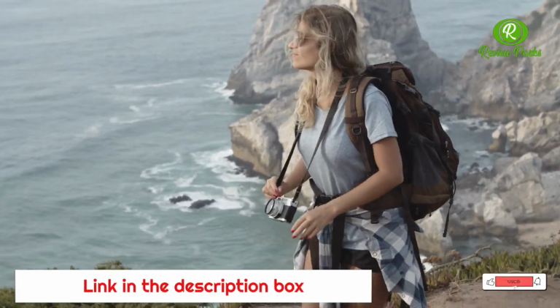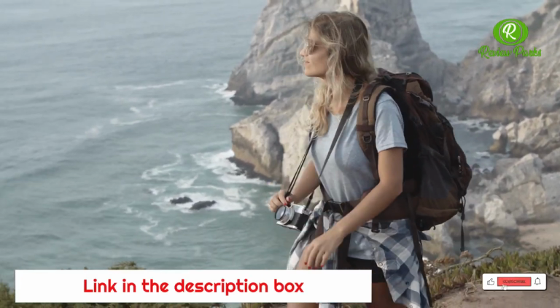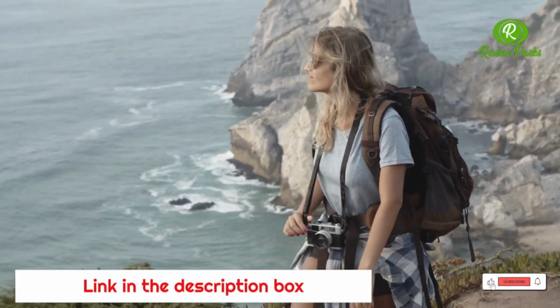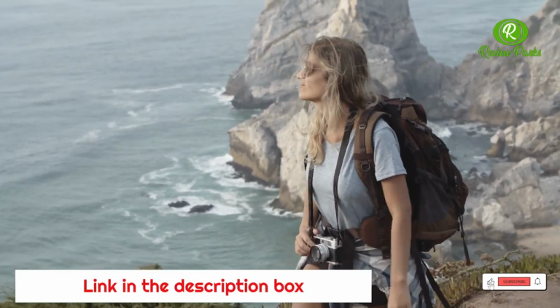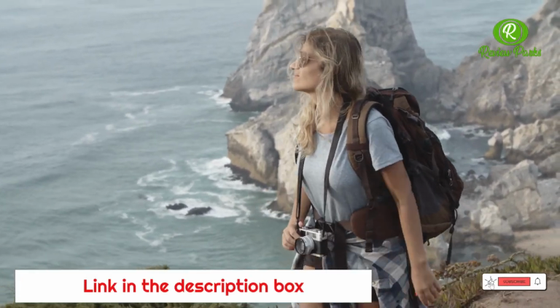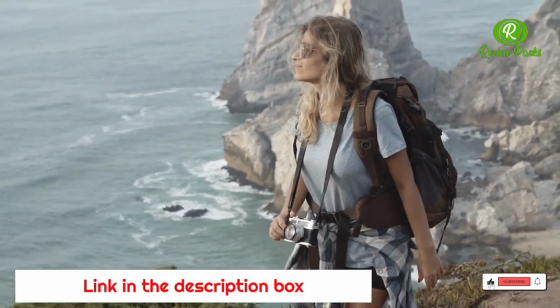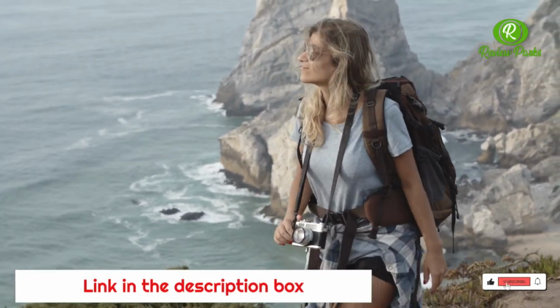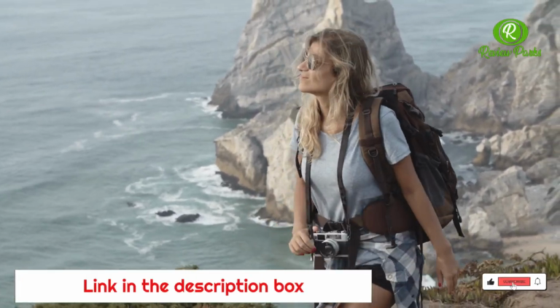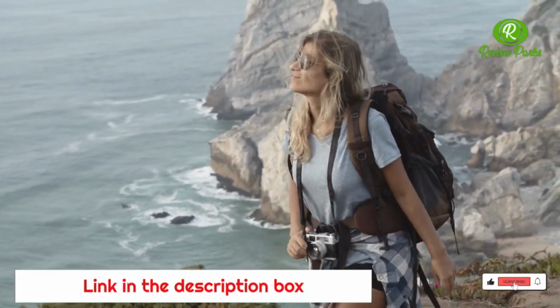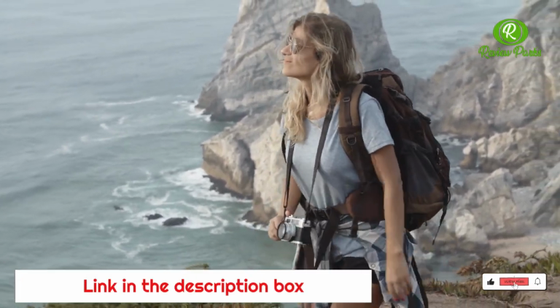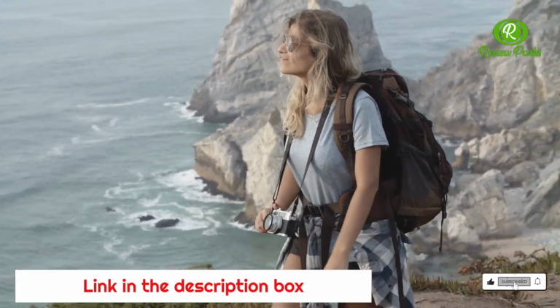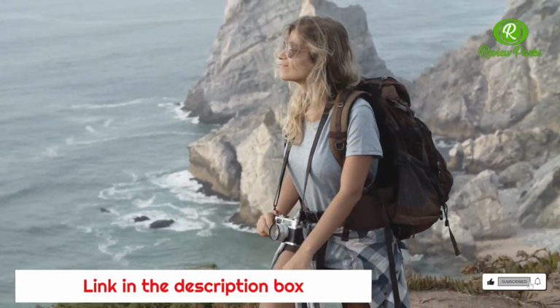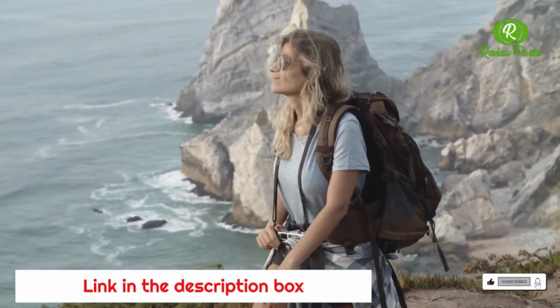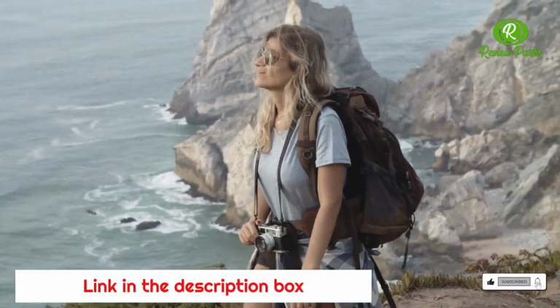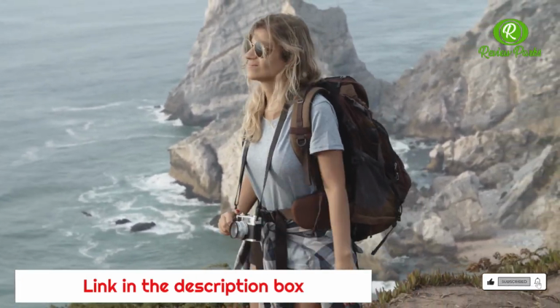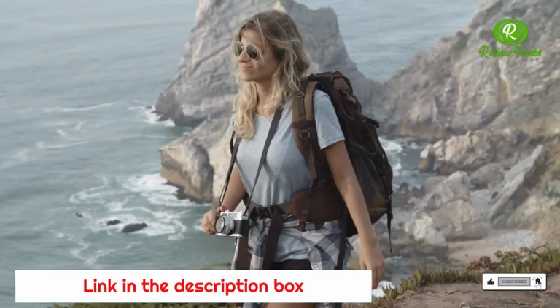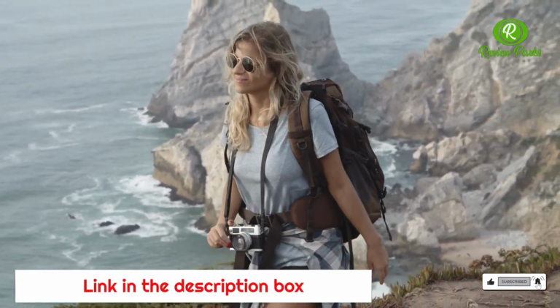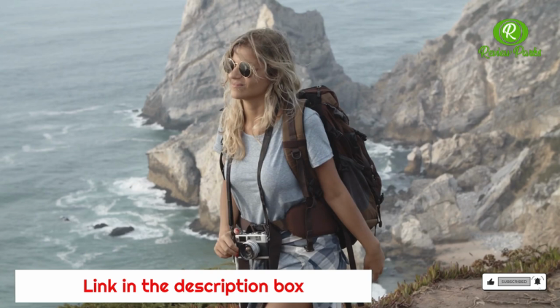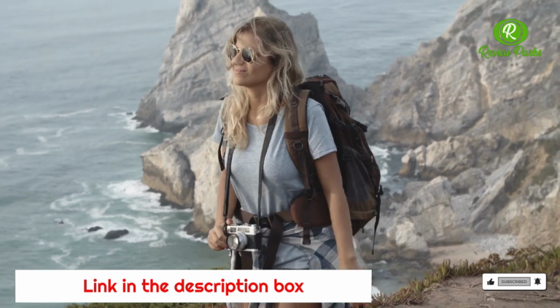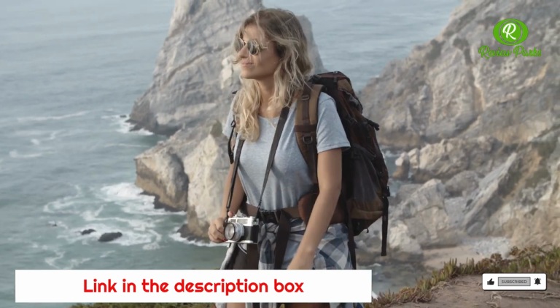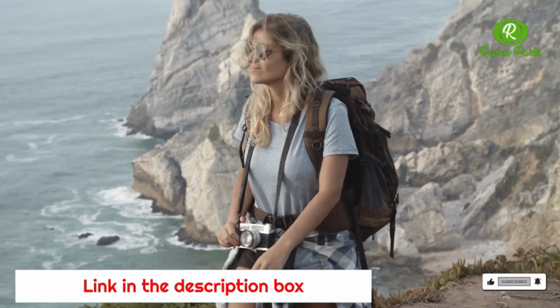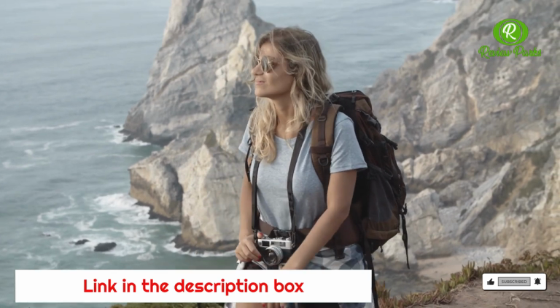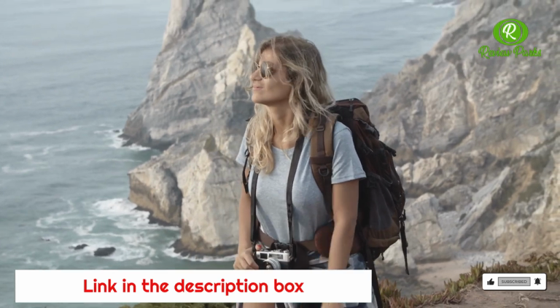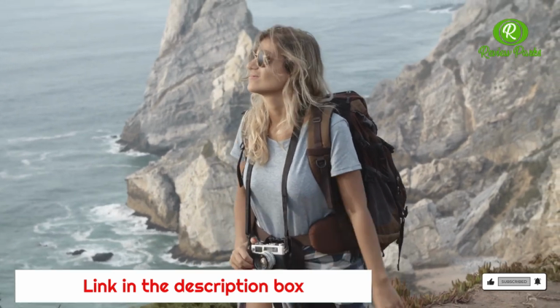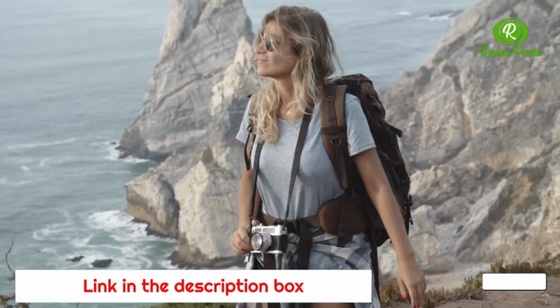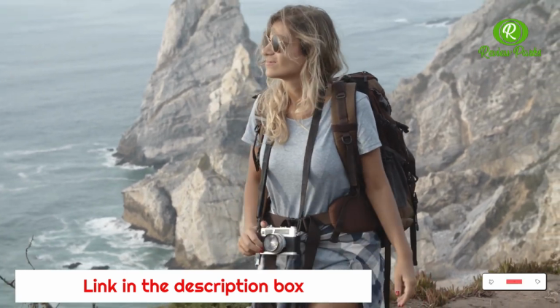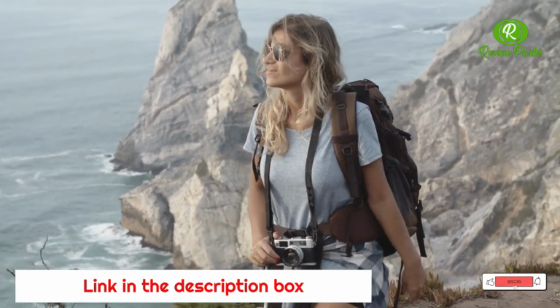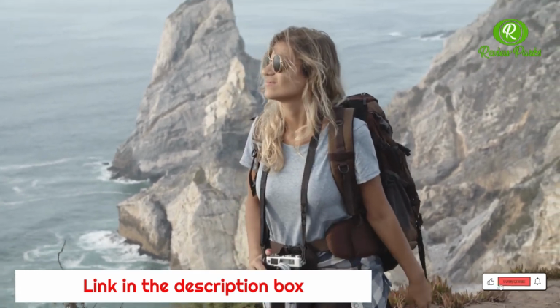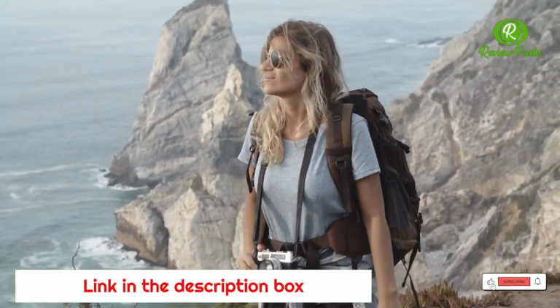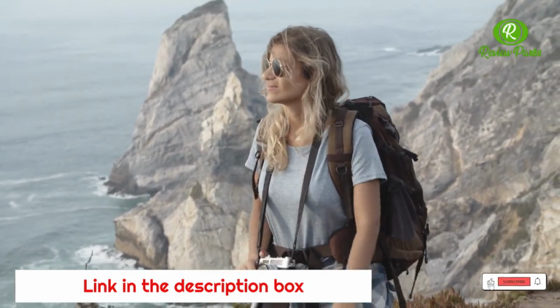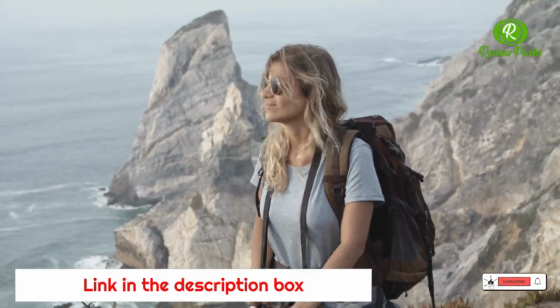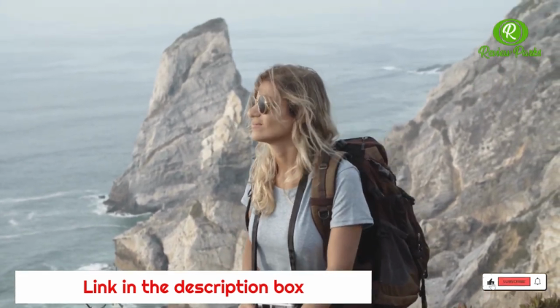When users buy our independently chosen editorial picks, we may earn commissions to help fund the review process.